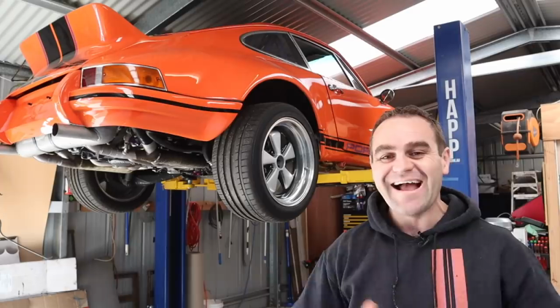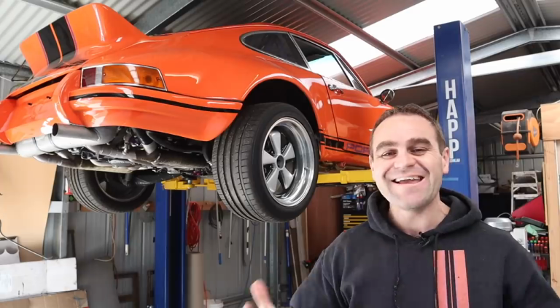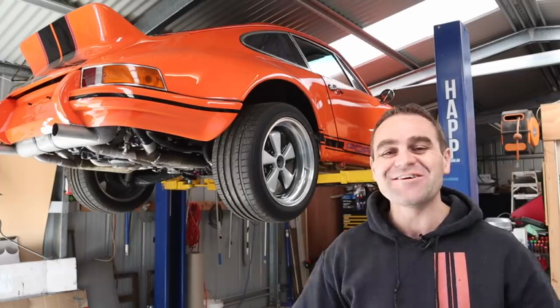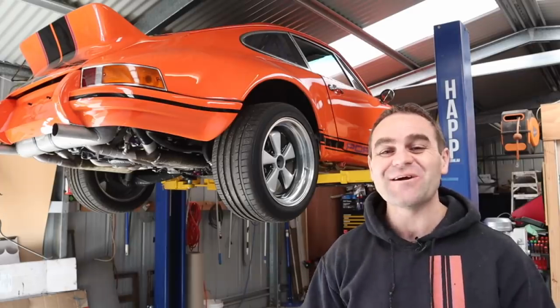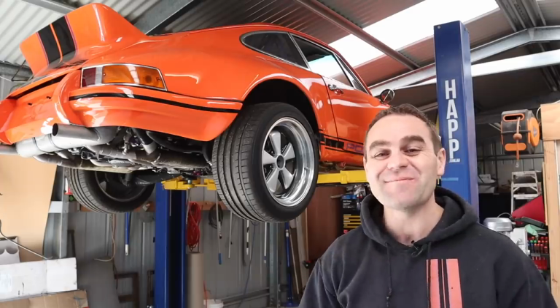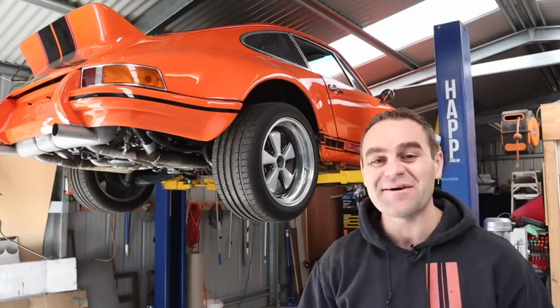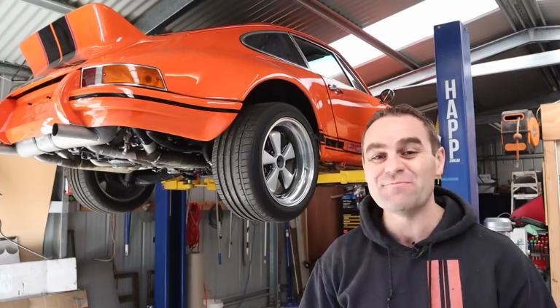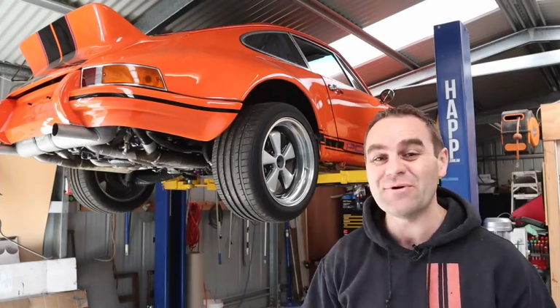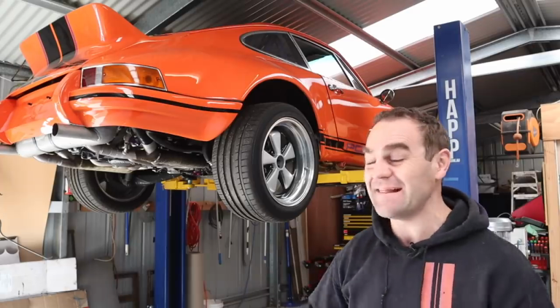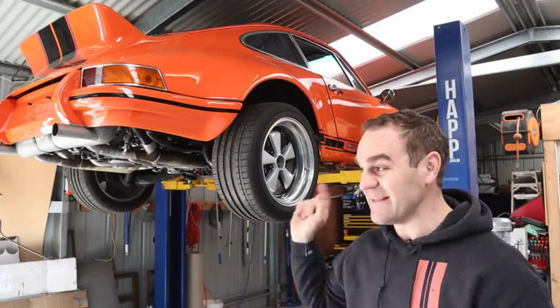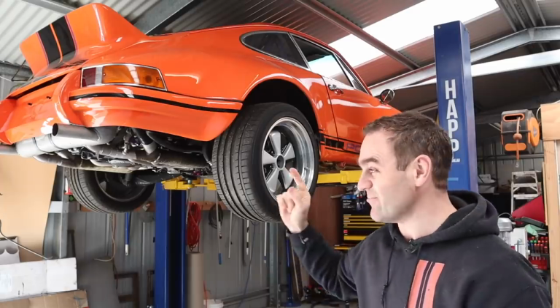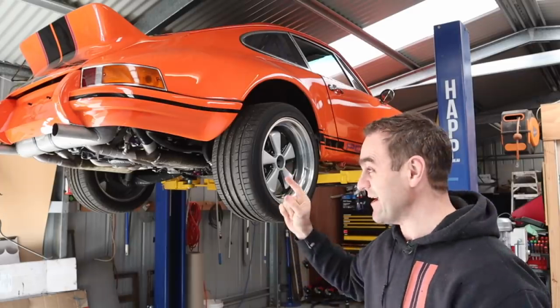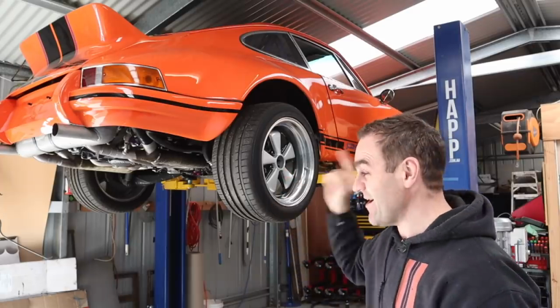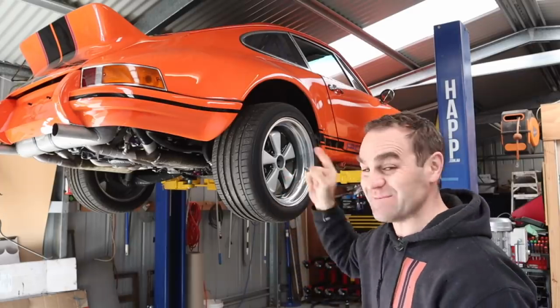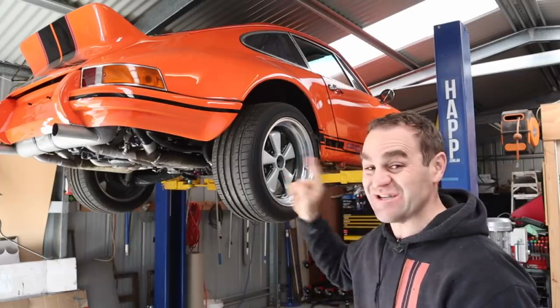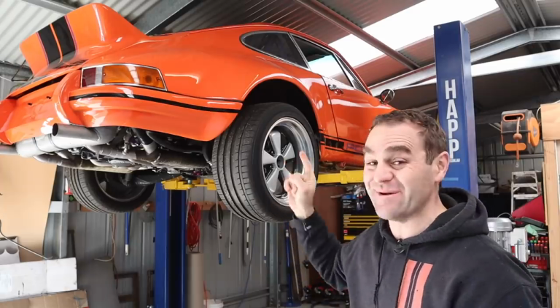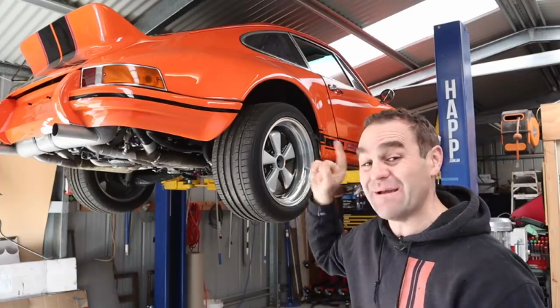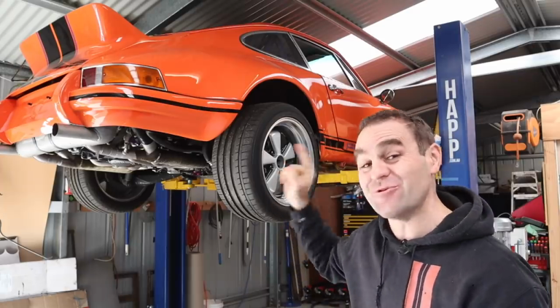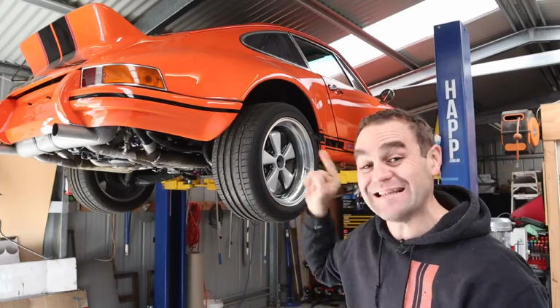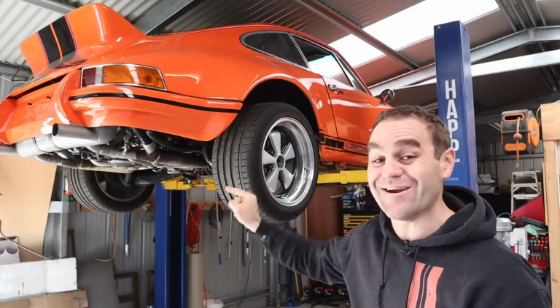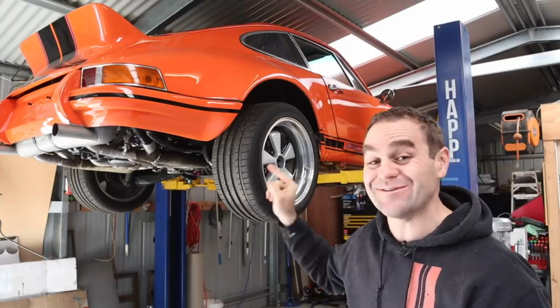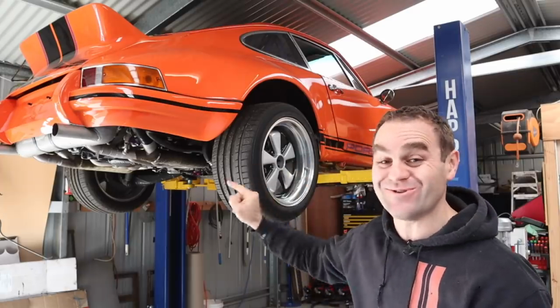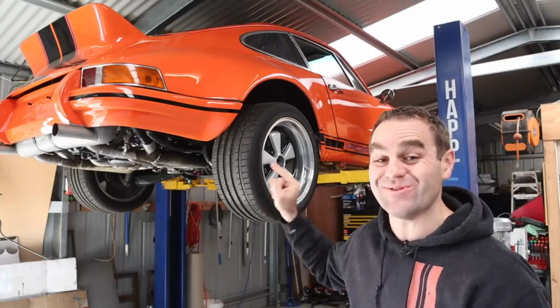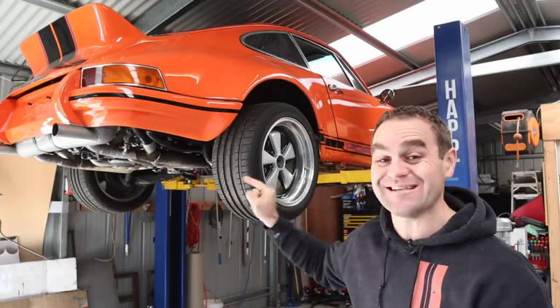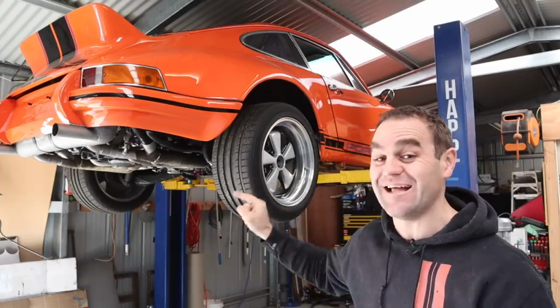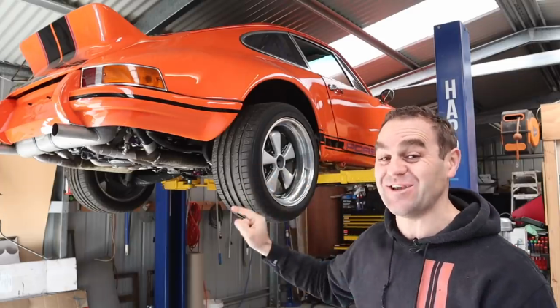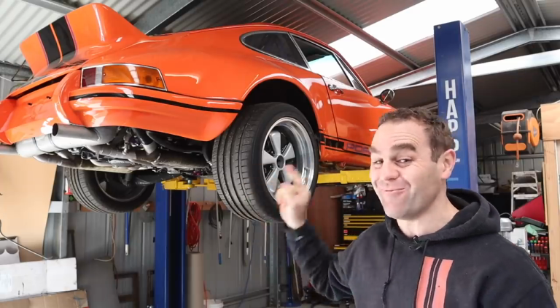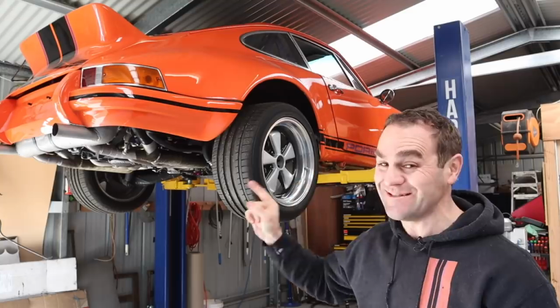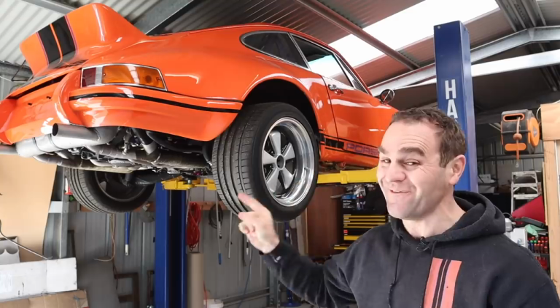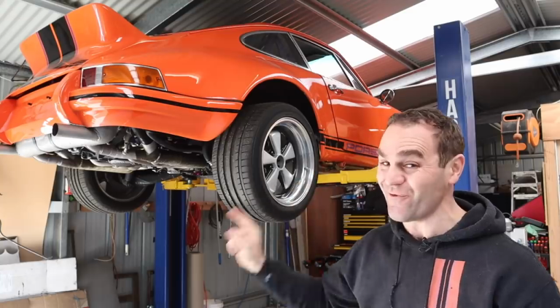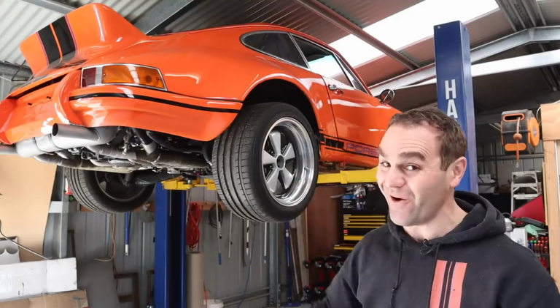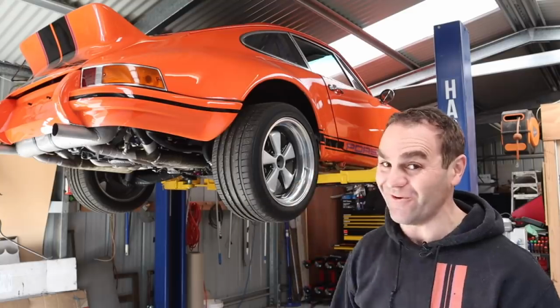Hey guys, welcome back to Home Built, and this week I am determined I am really going to sort this clutch out once and for all.